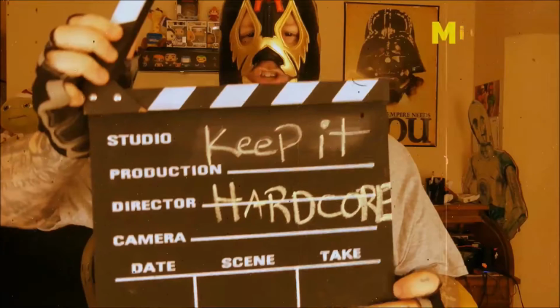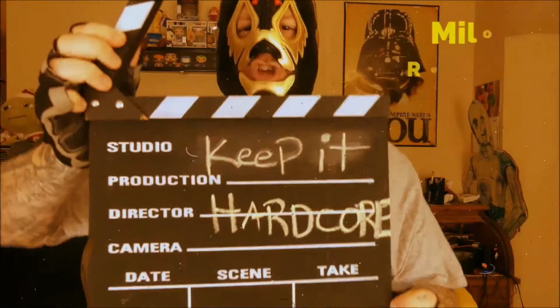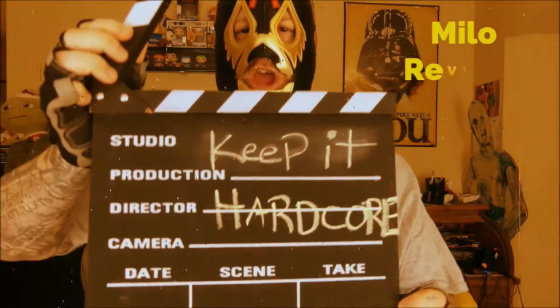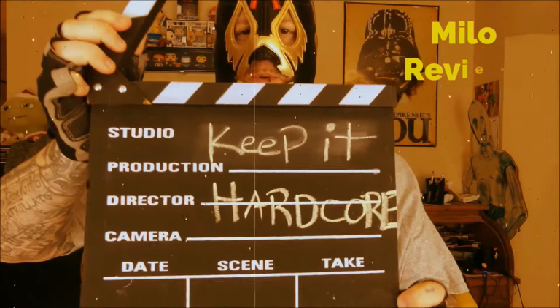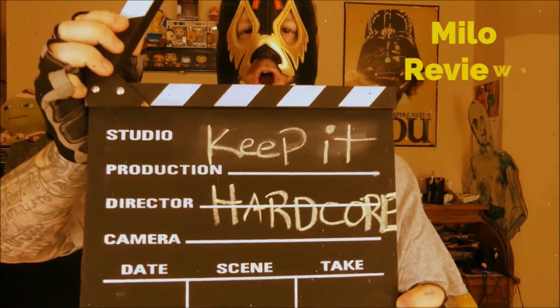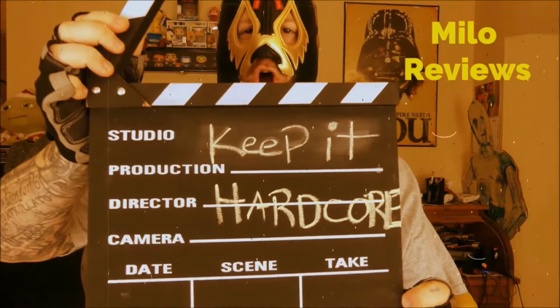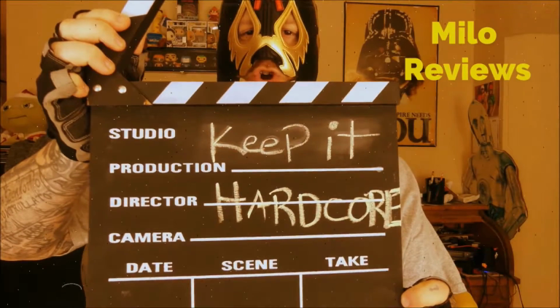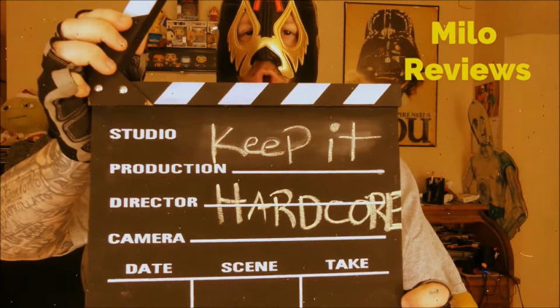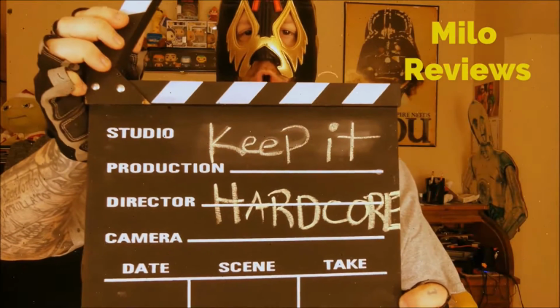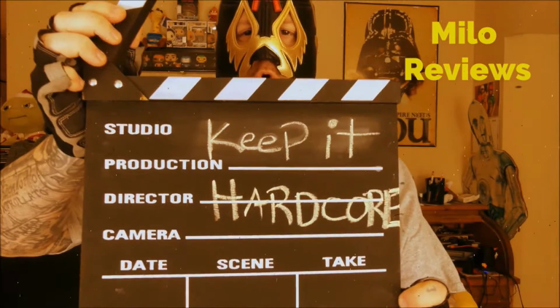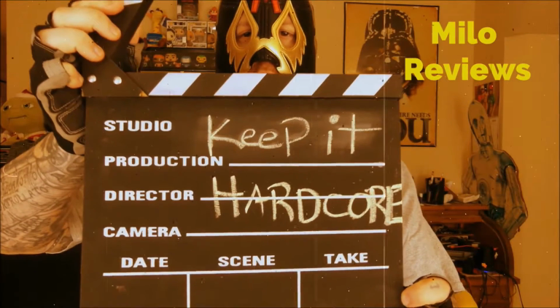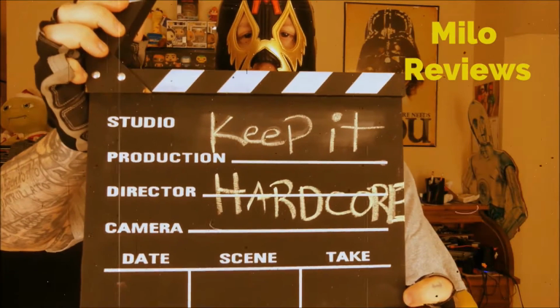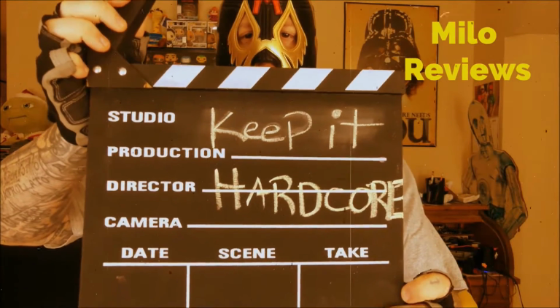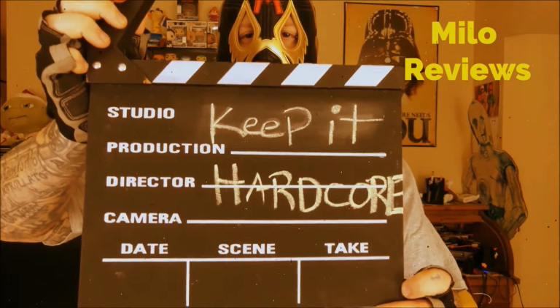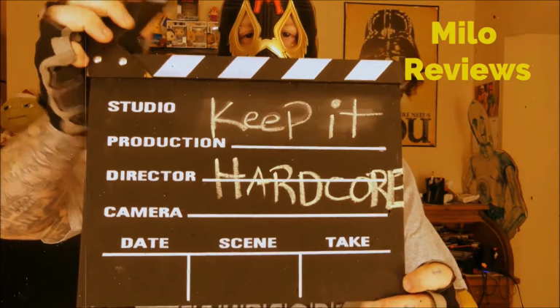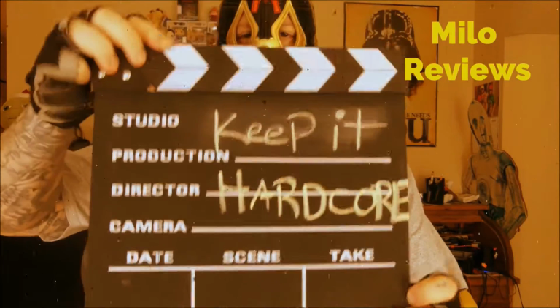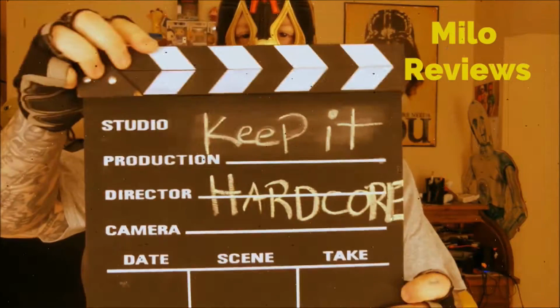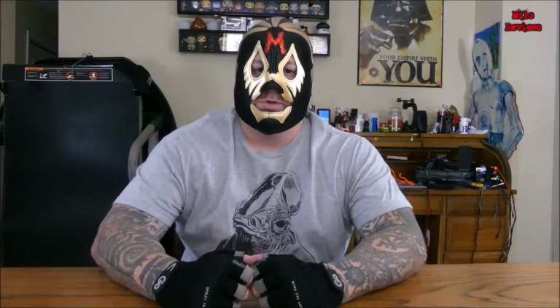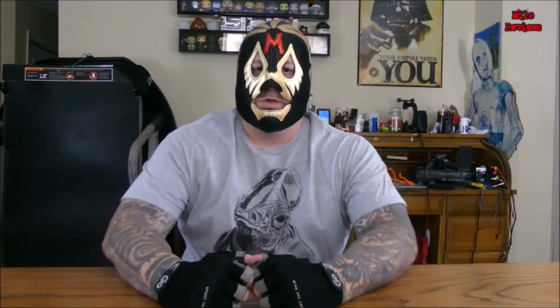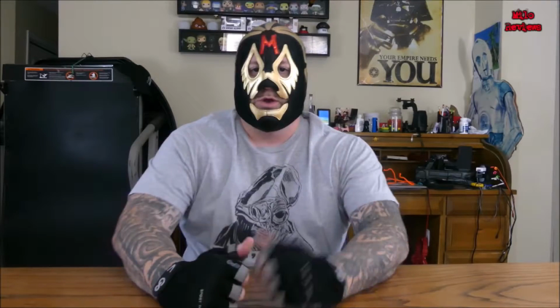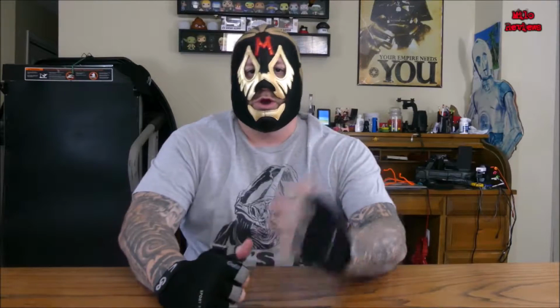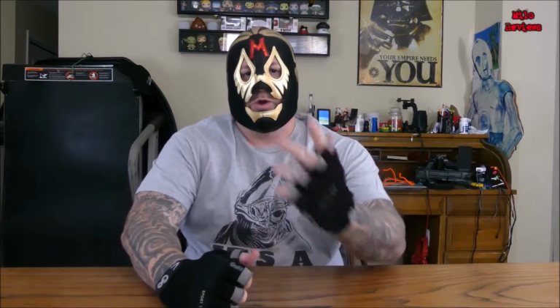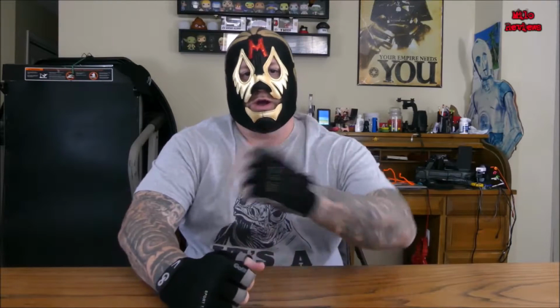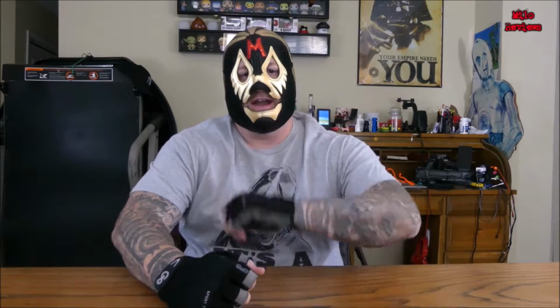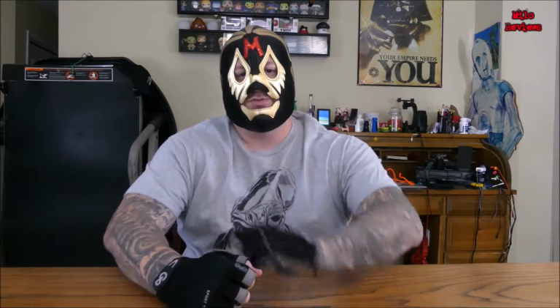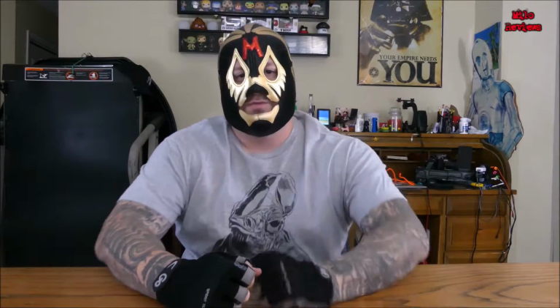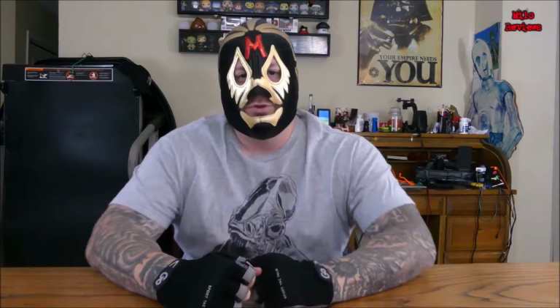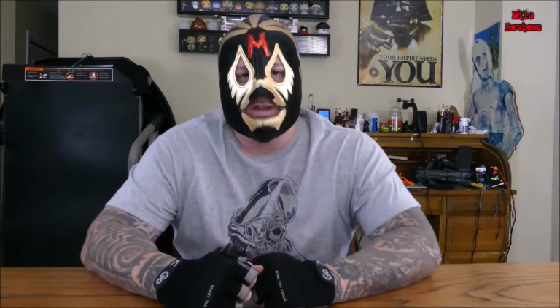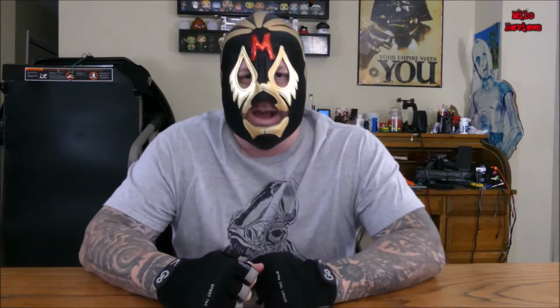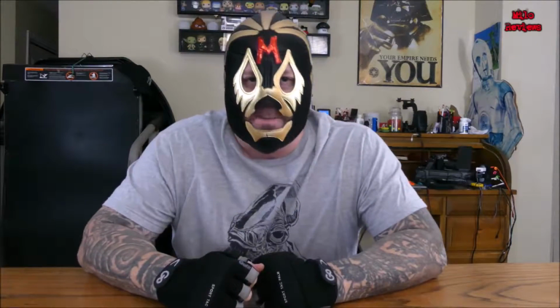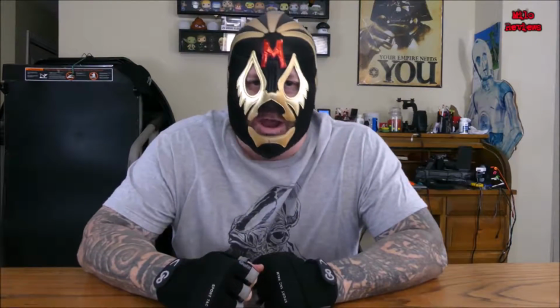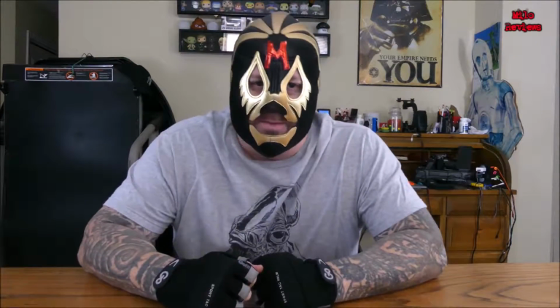Keep it hardcore! Alright, it's review time, baby!